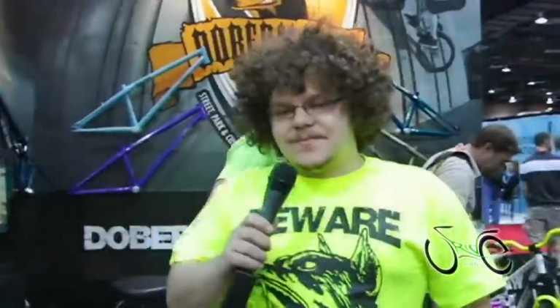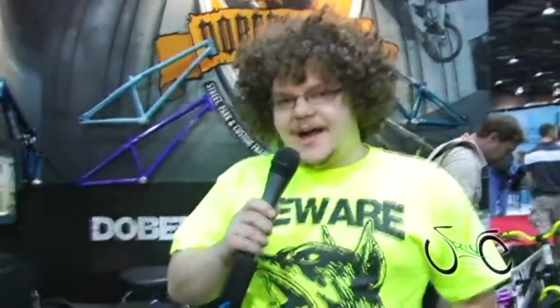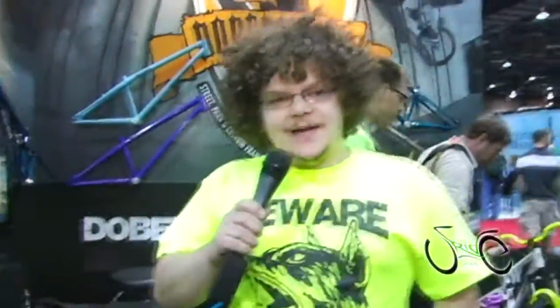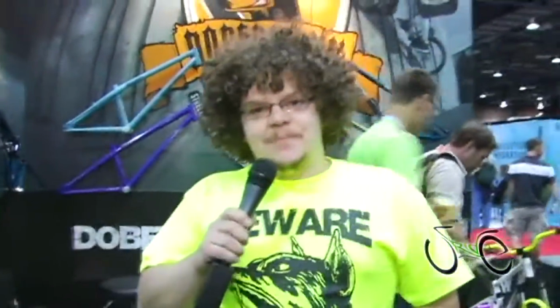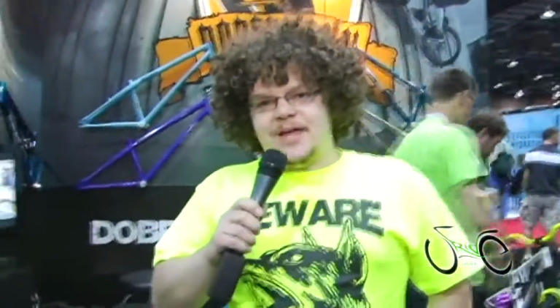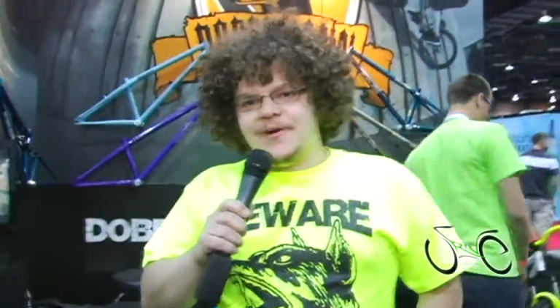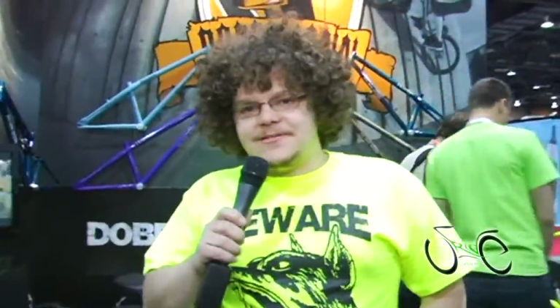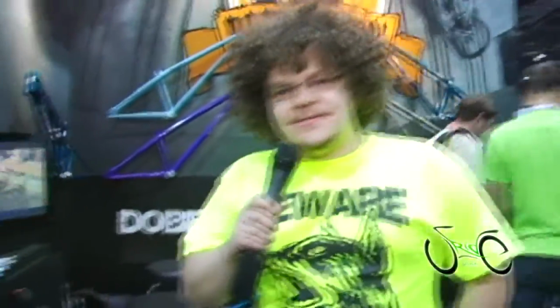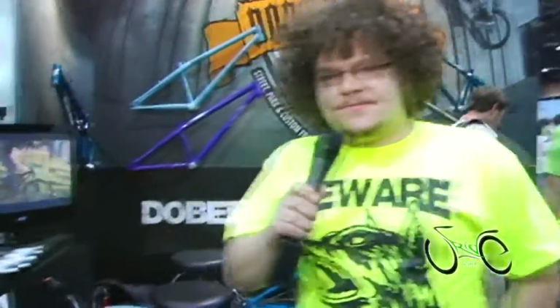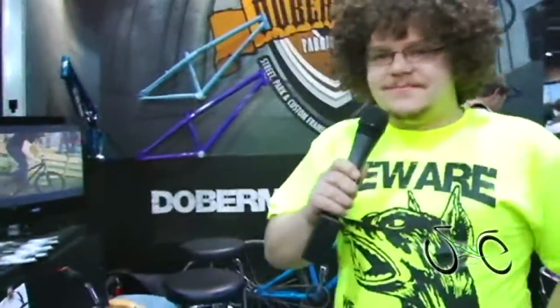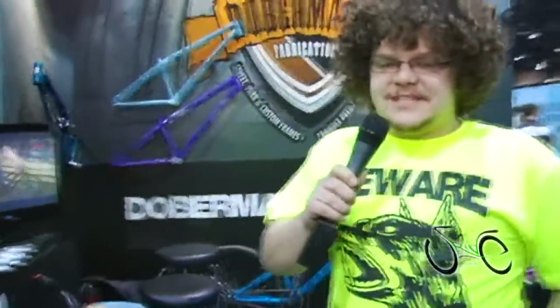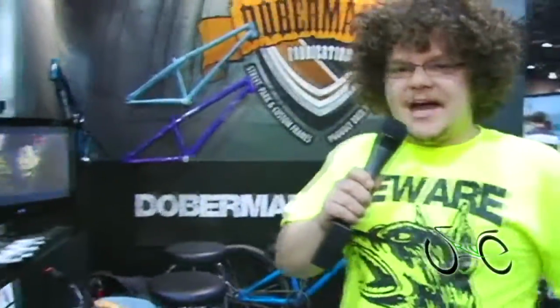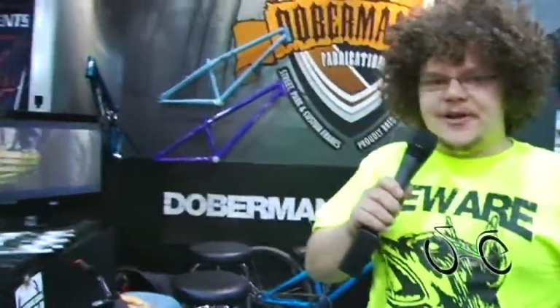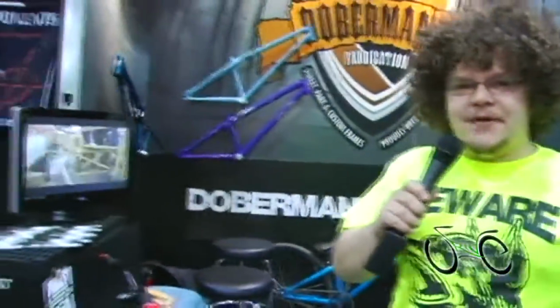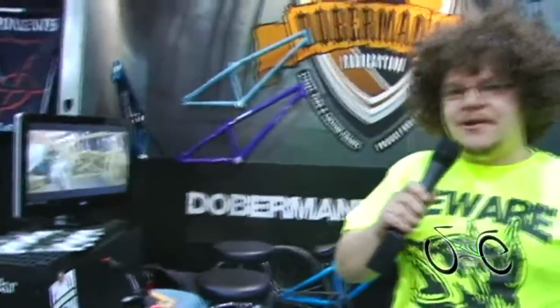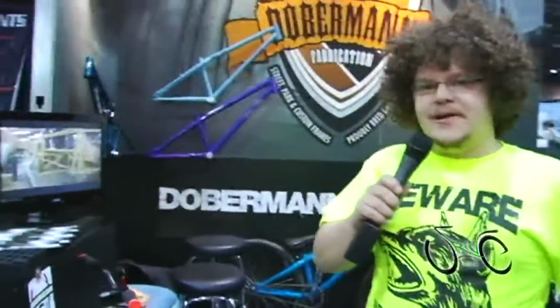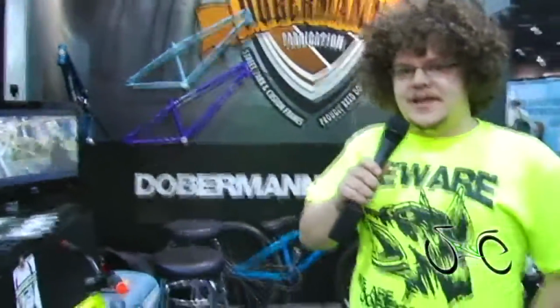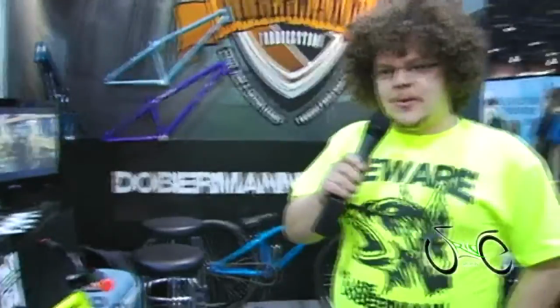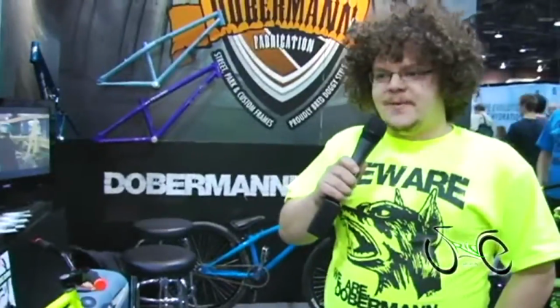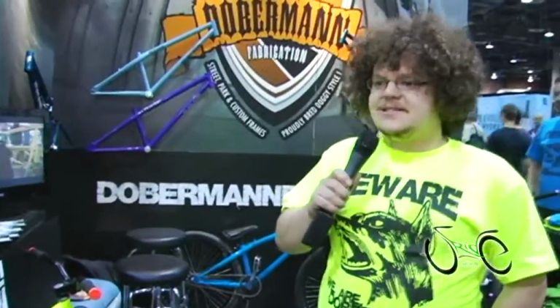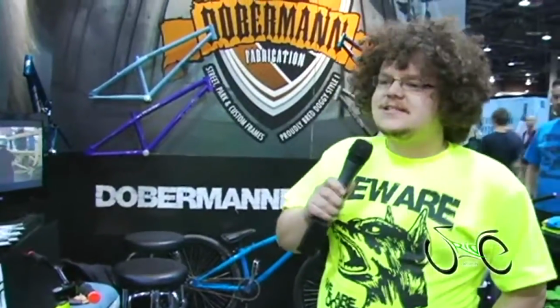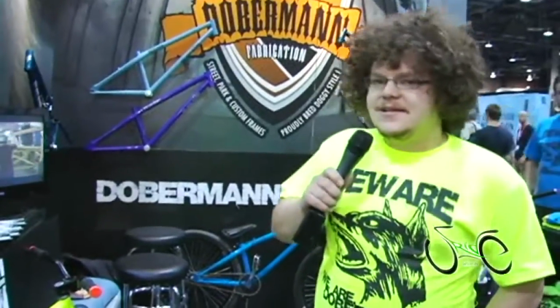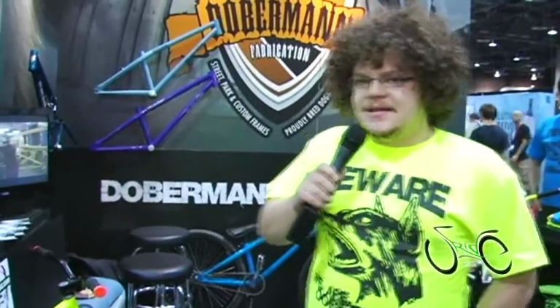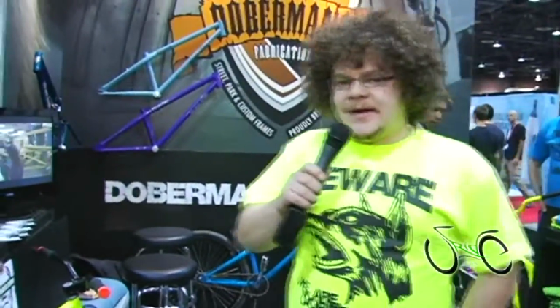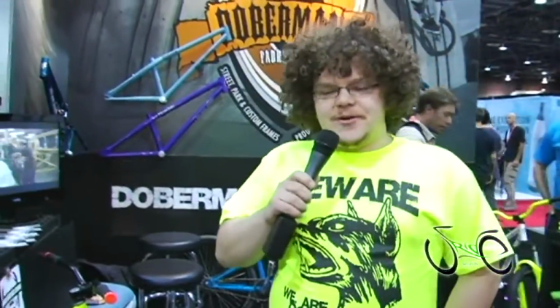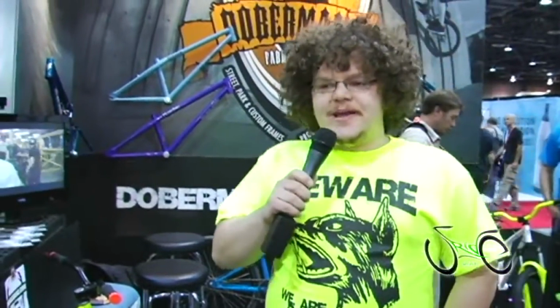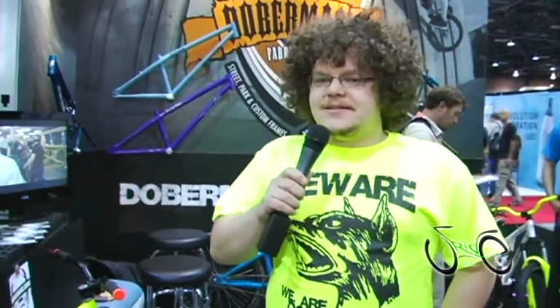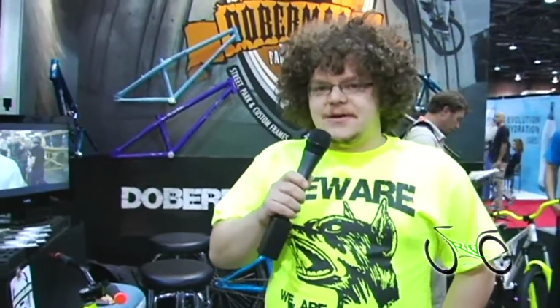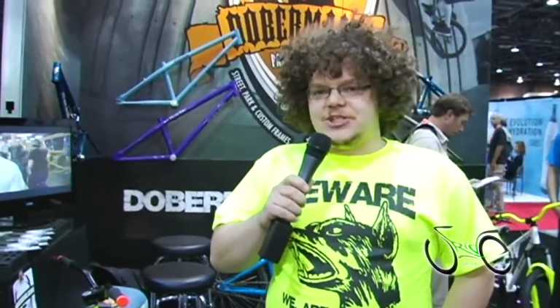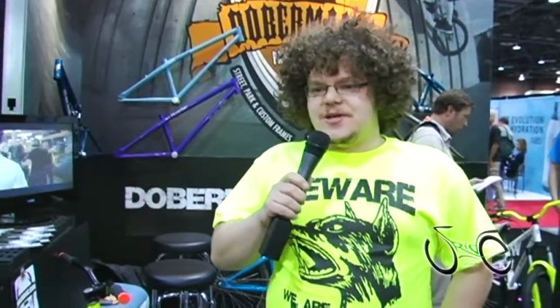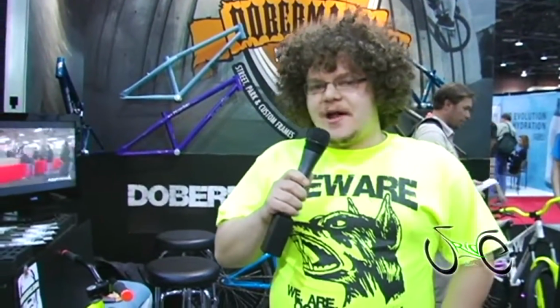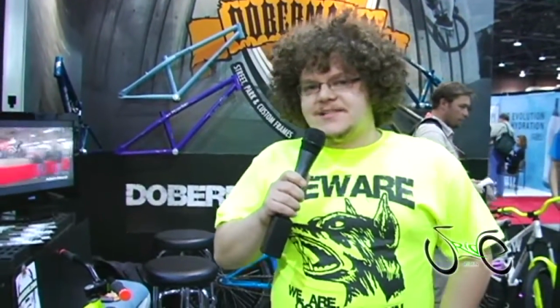Hi, I'm Gabriel, designer and head welder at Doberman Bikes here at Interbike. I'm going to show you our products.